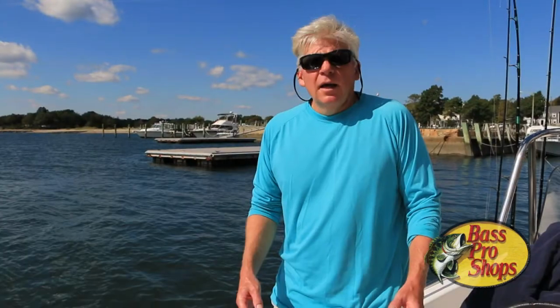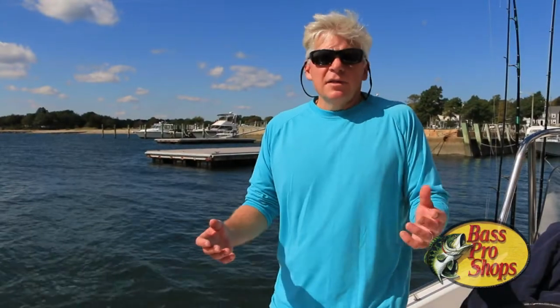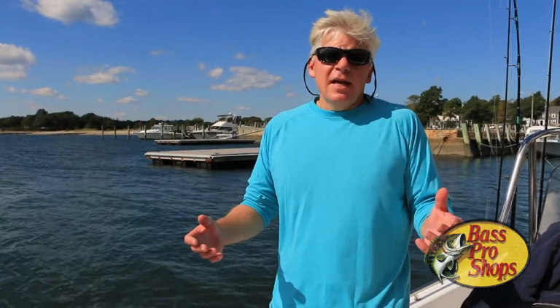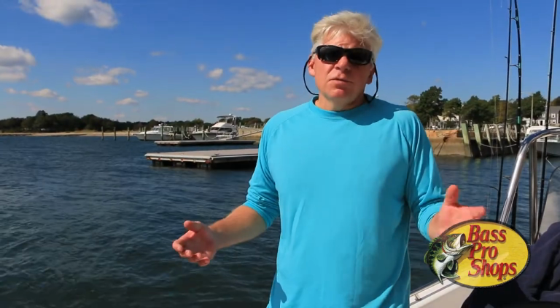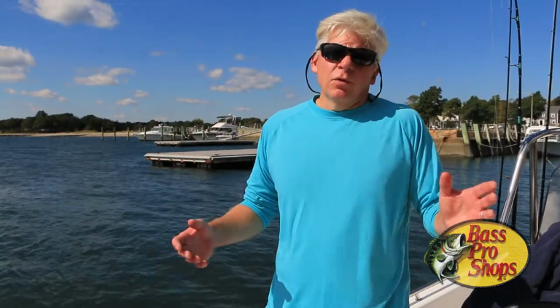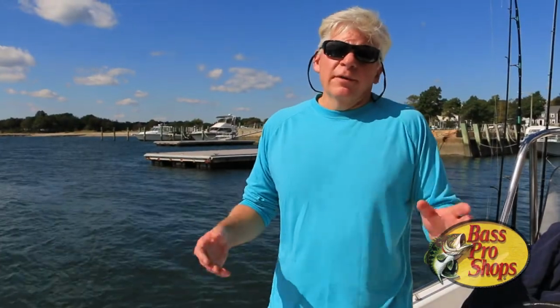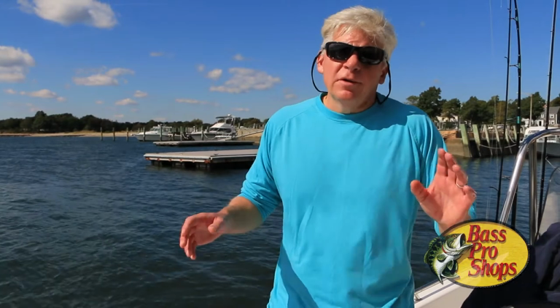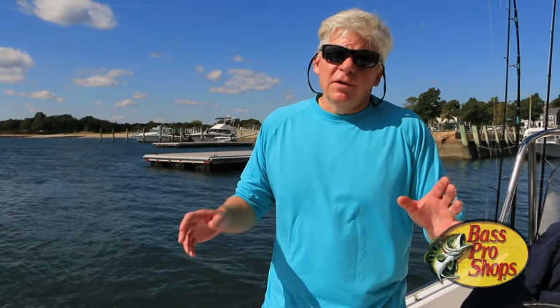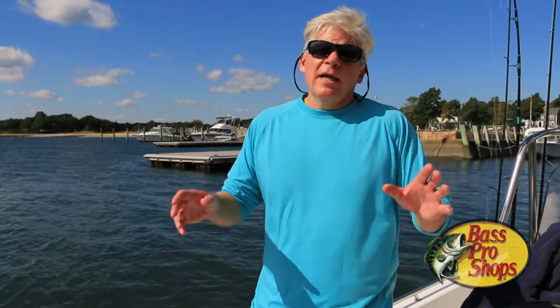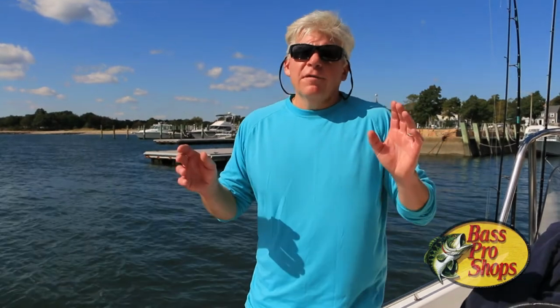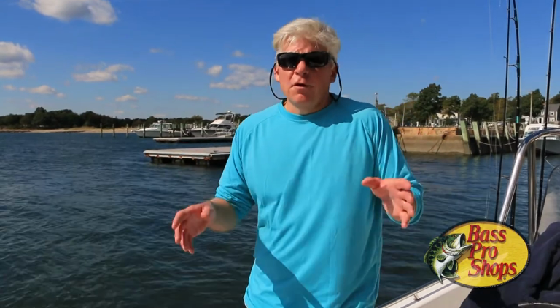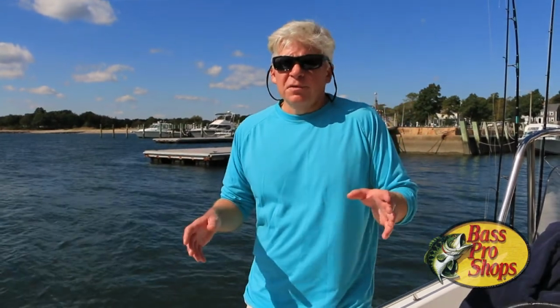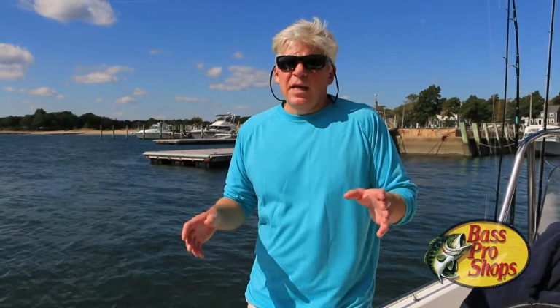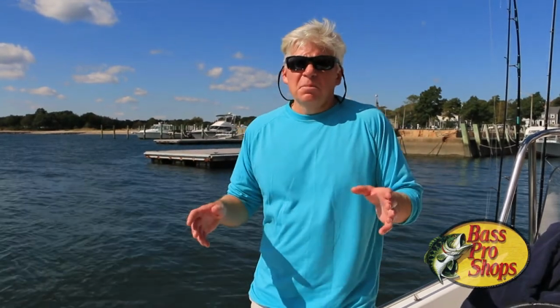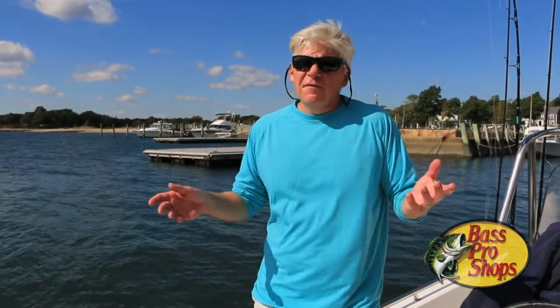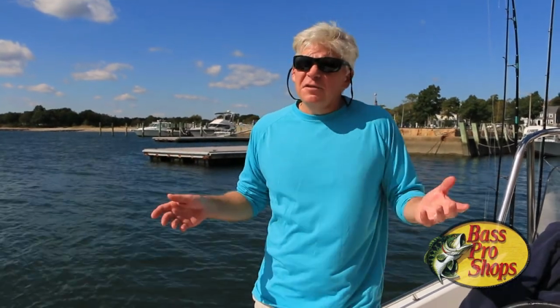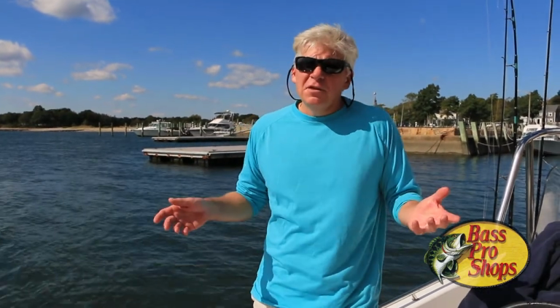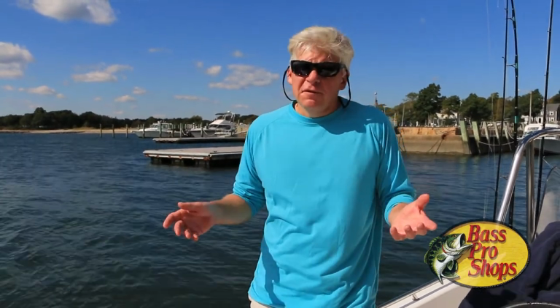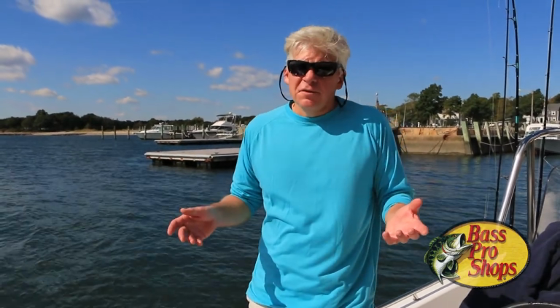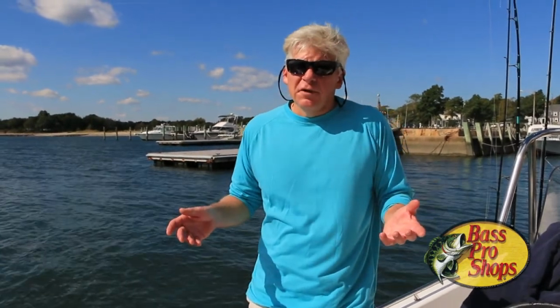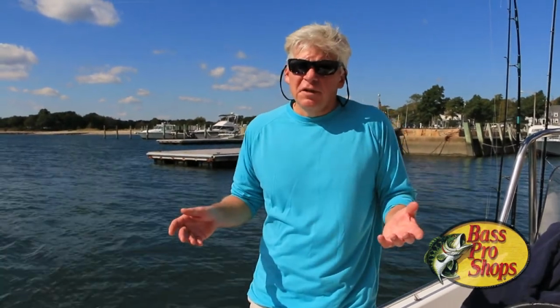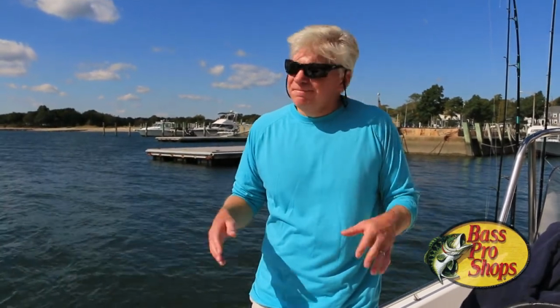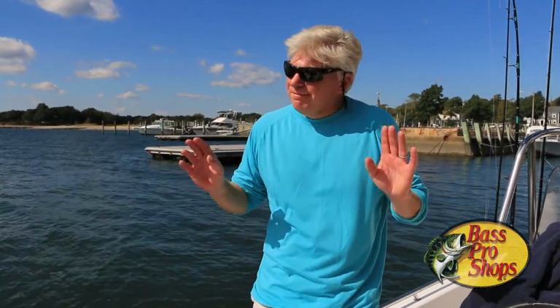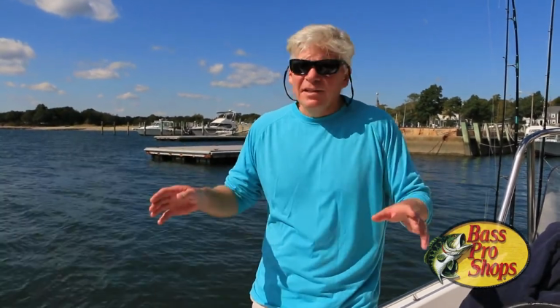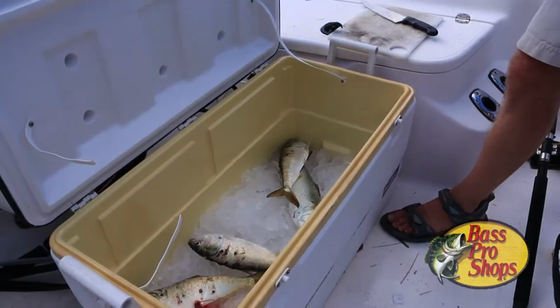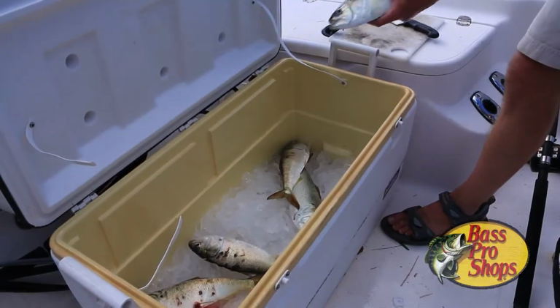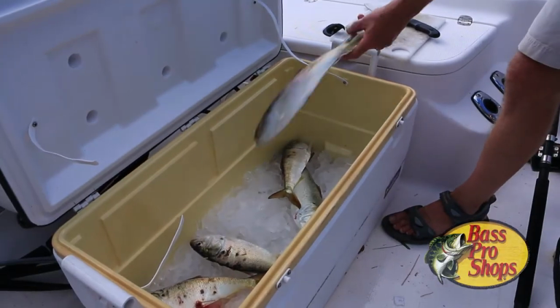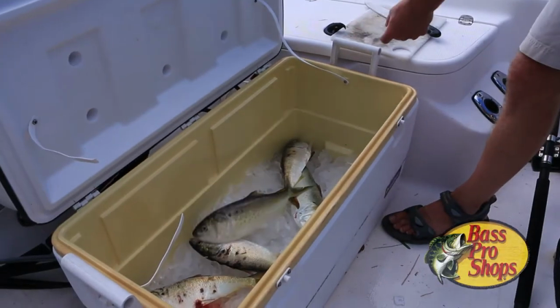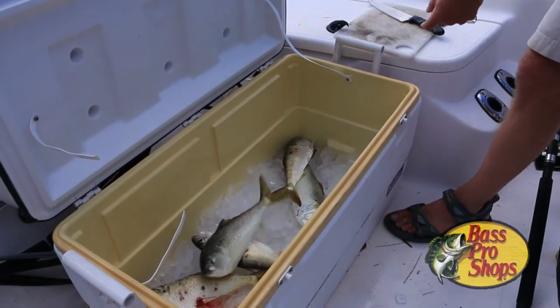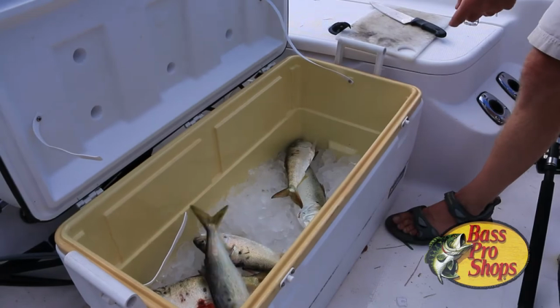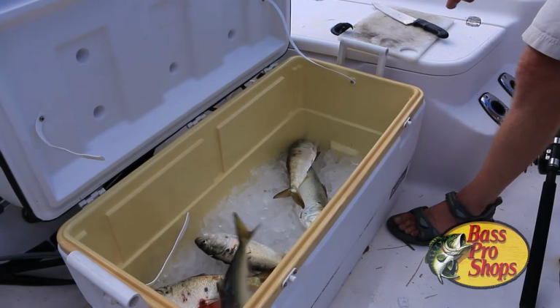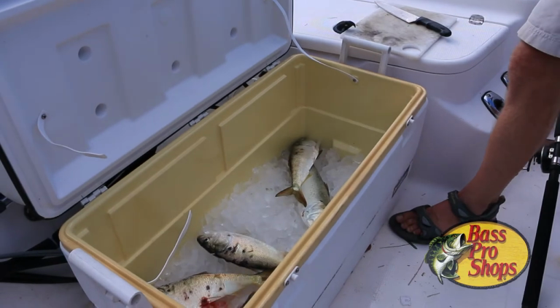As a last resort, you can get frozen bait, but if it's been in your freezer more than a year, get rid of it and get some fresh stuff.